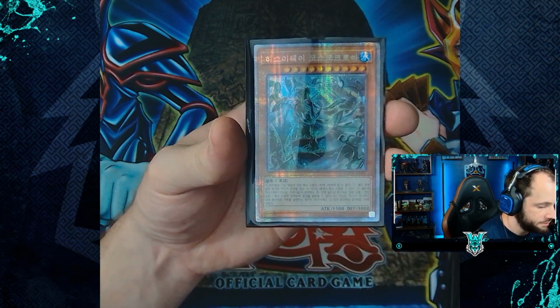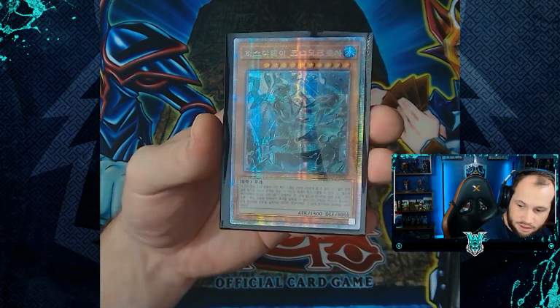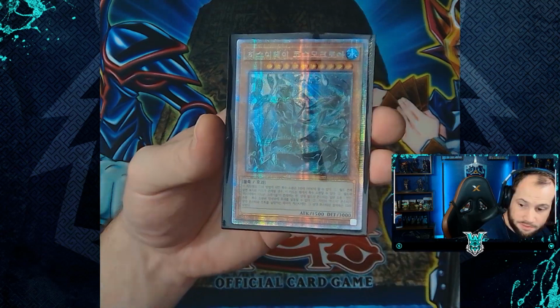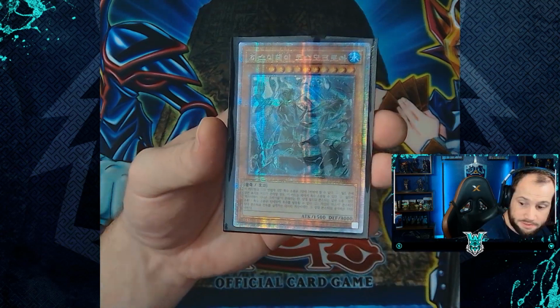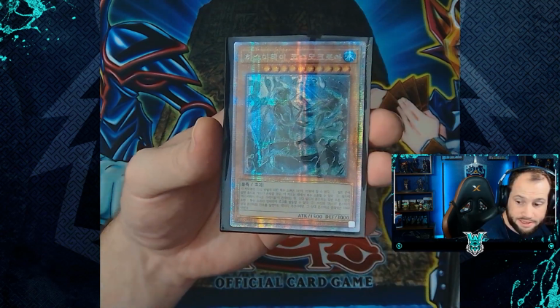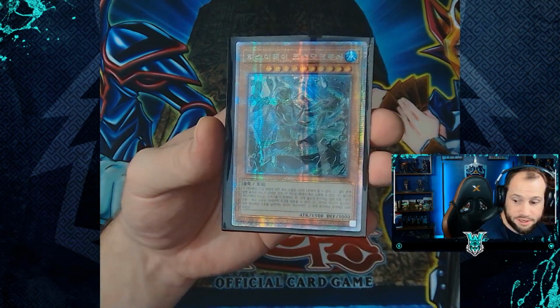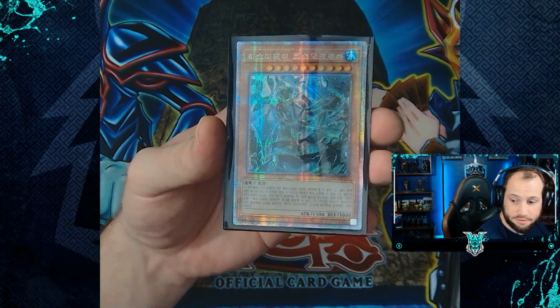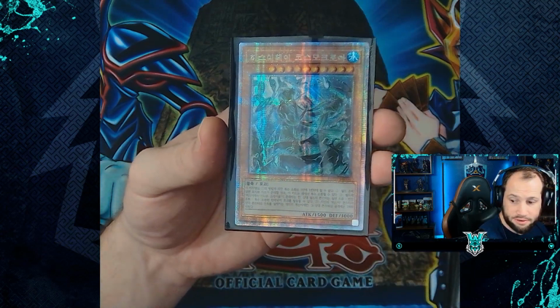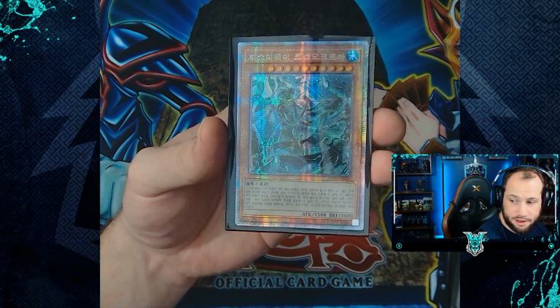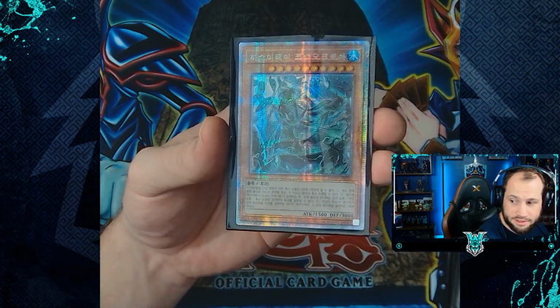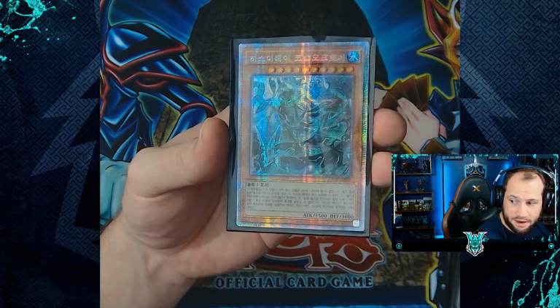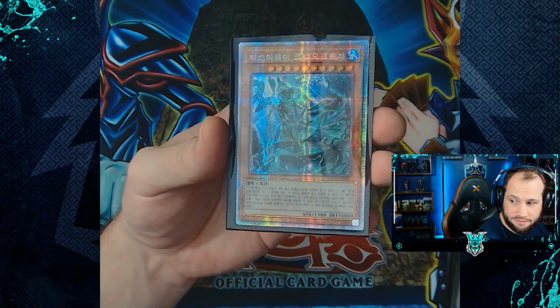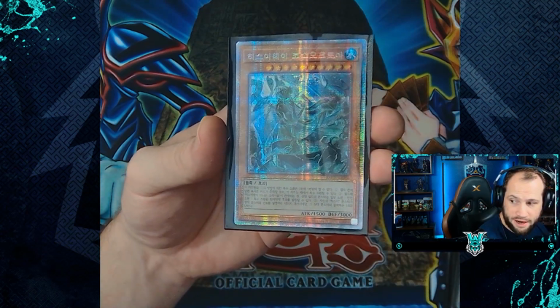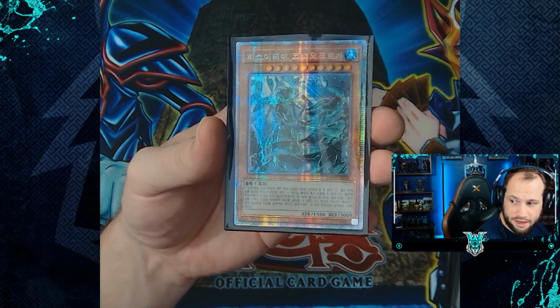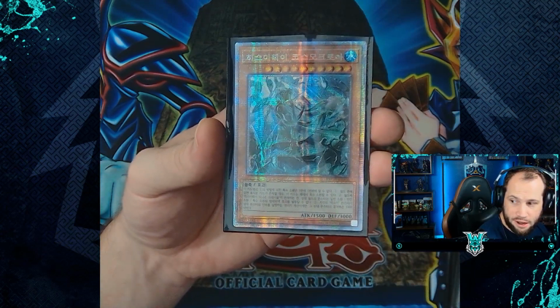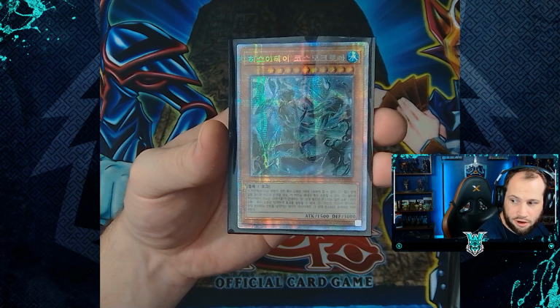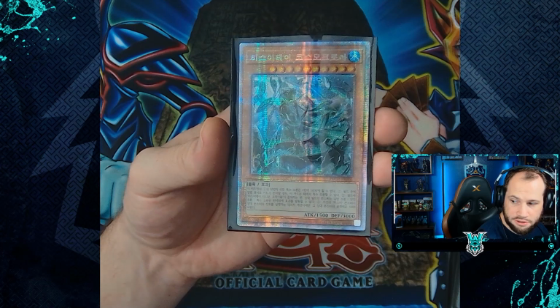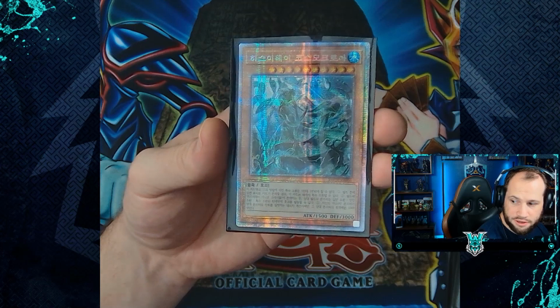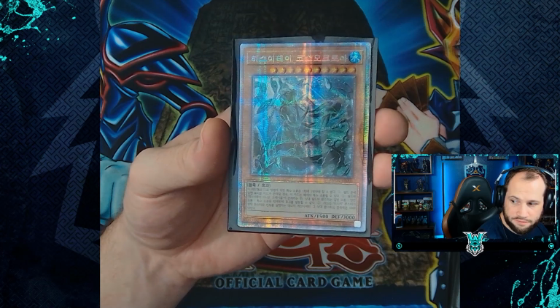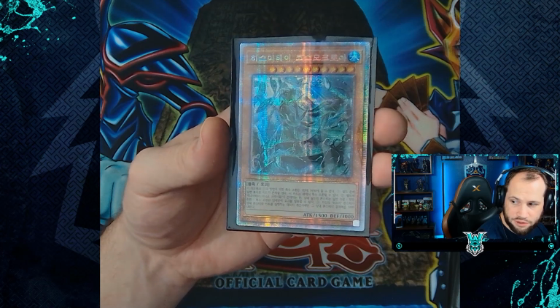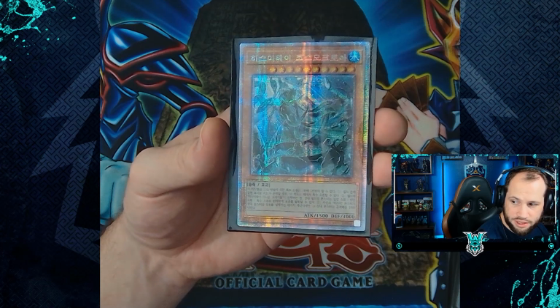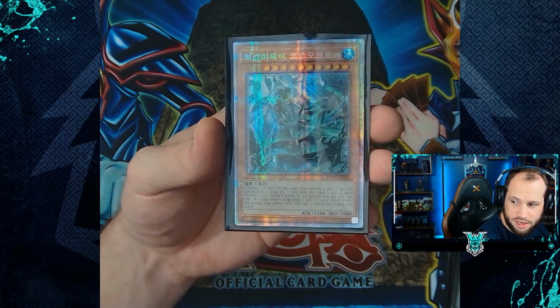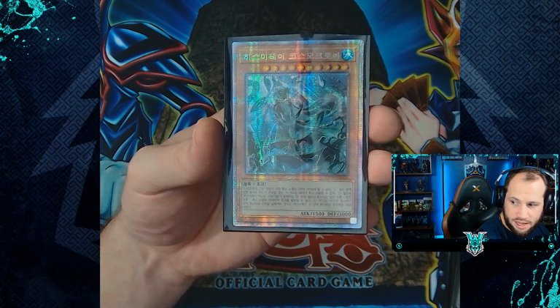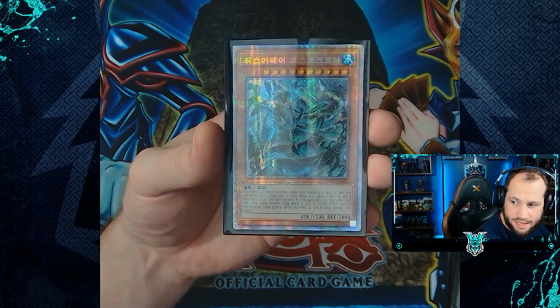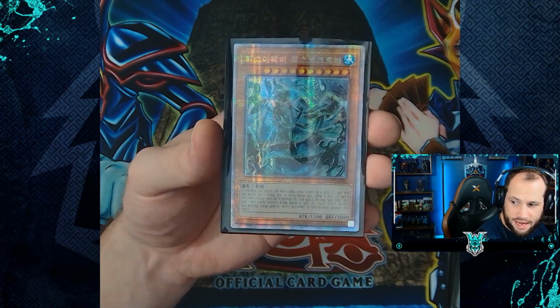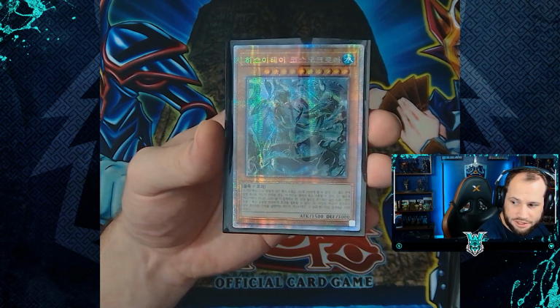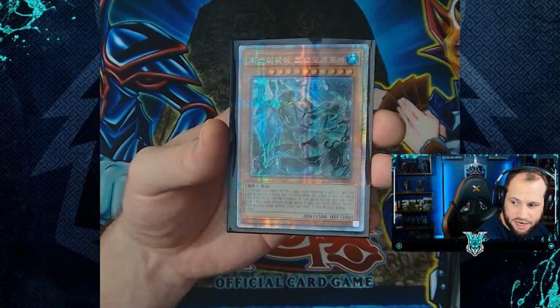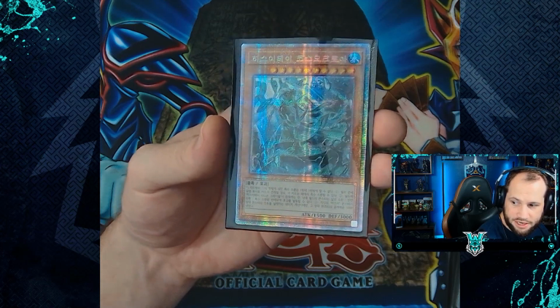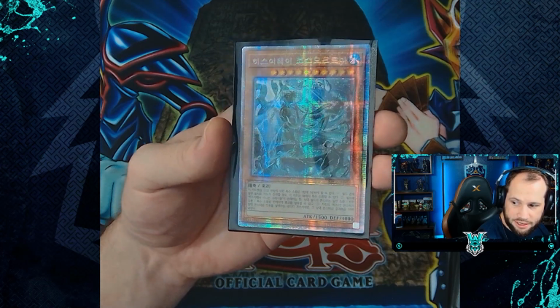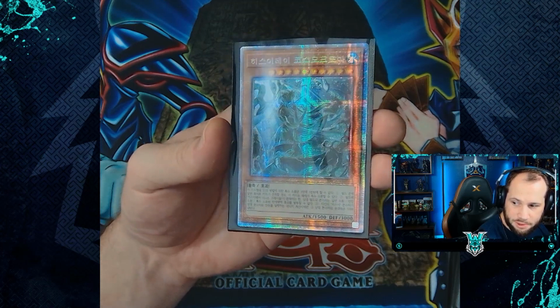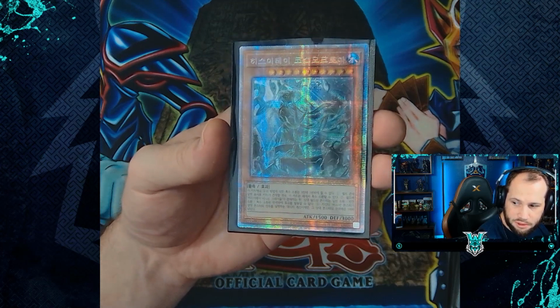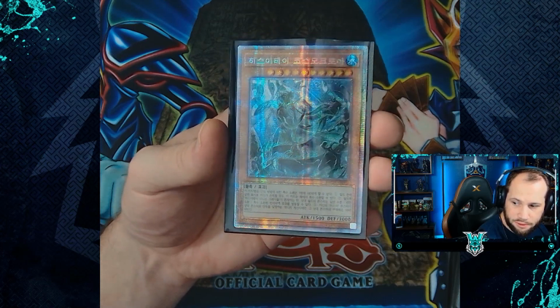Our prismatic secret rare of the box — and finally an alternate version — is the Ice Jade Cosmo Chlor.